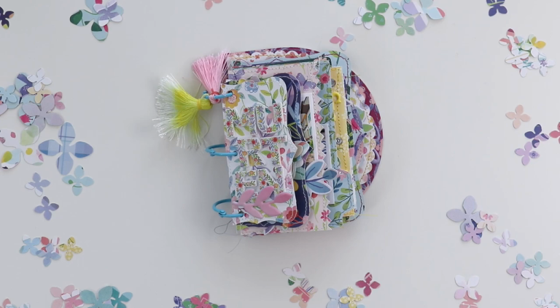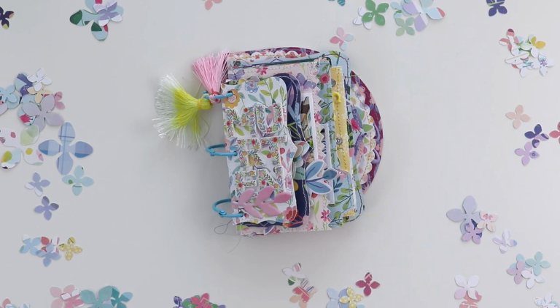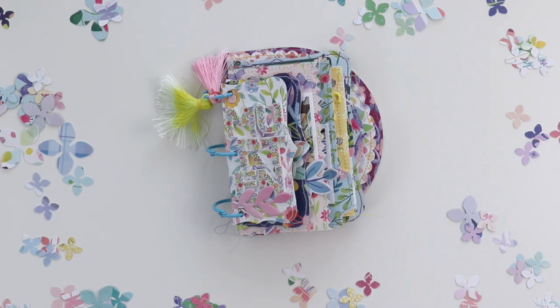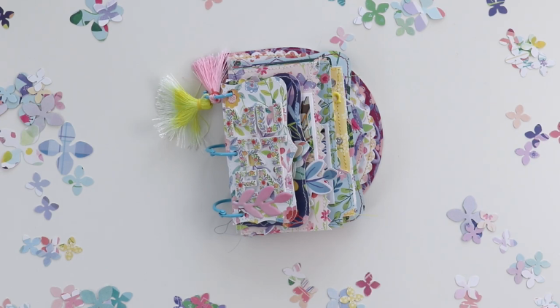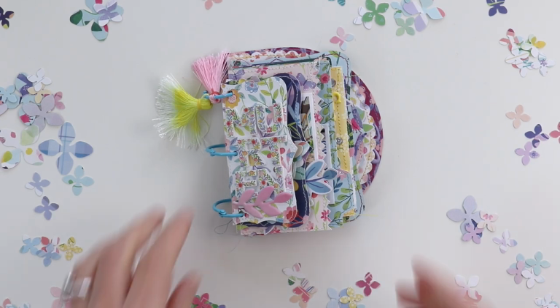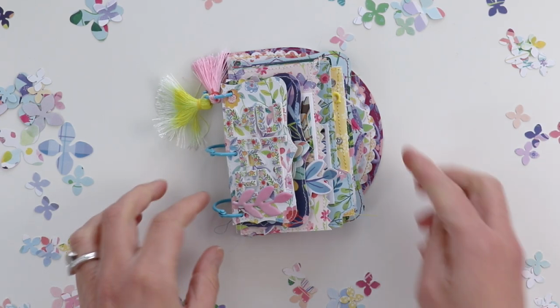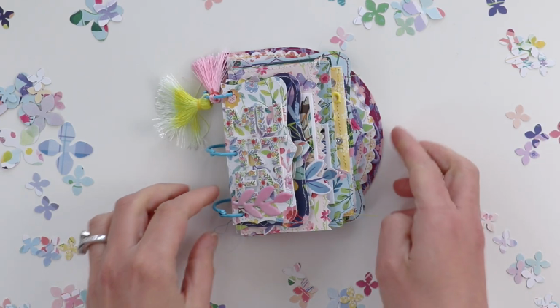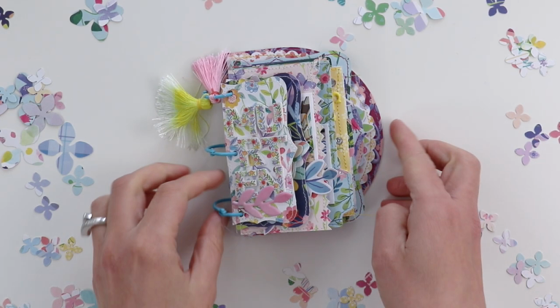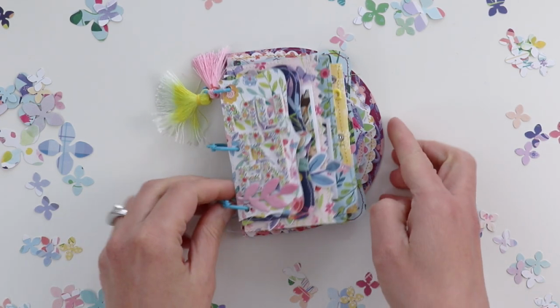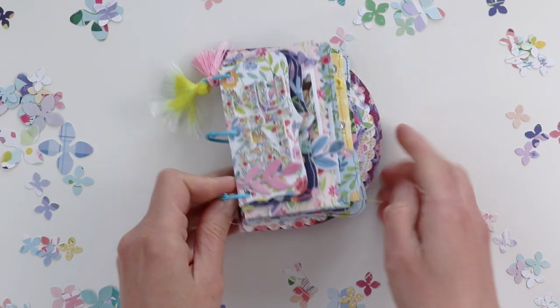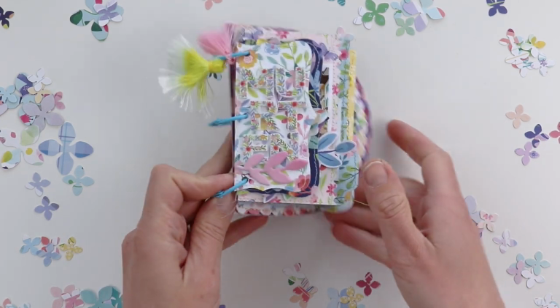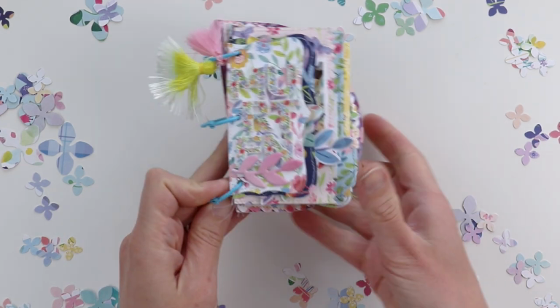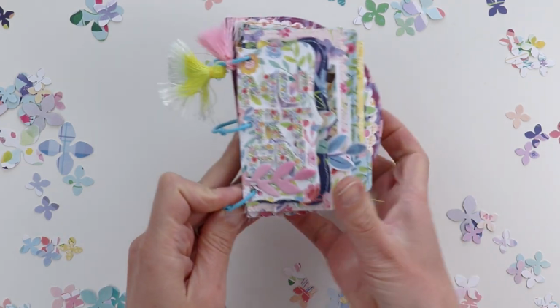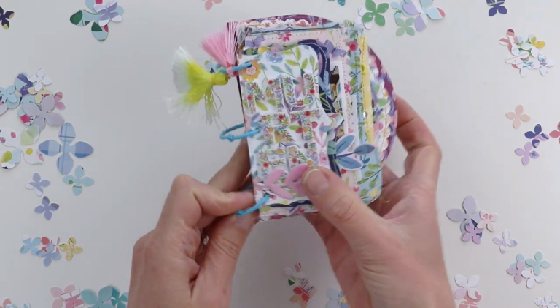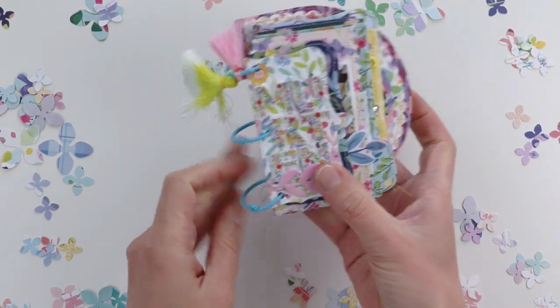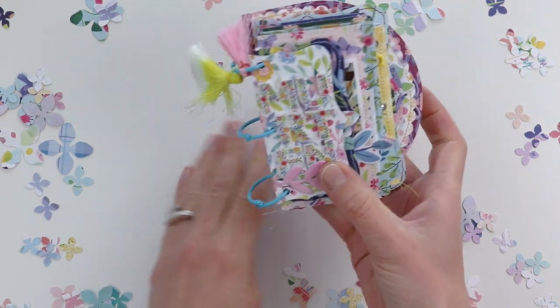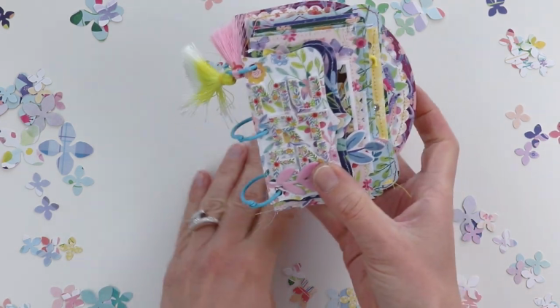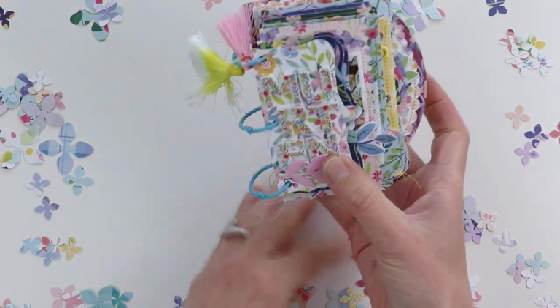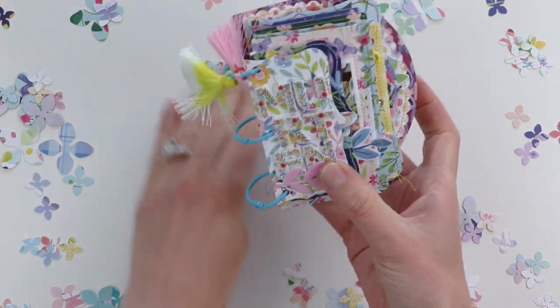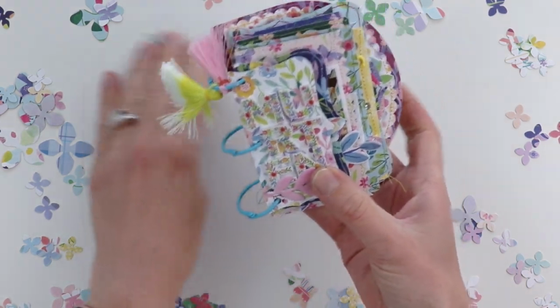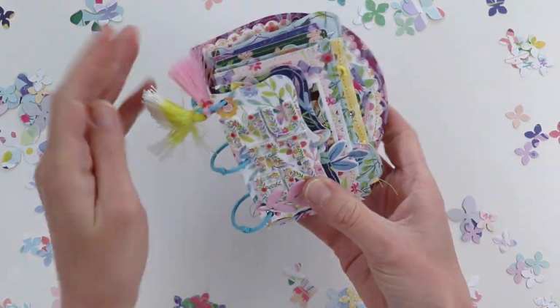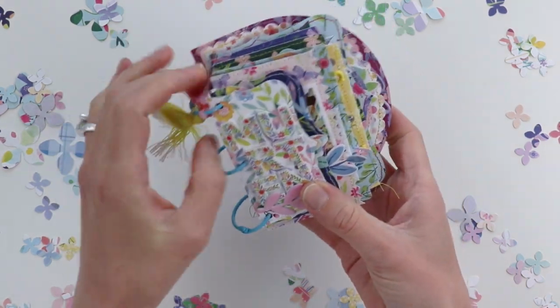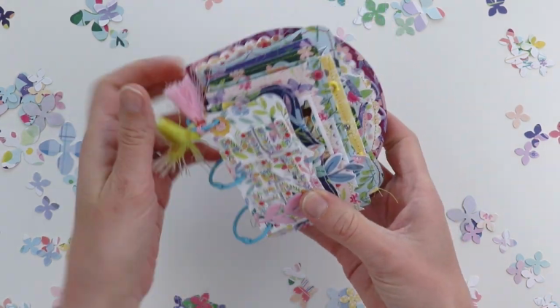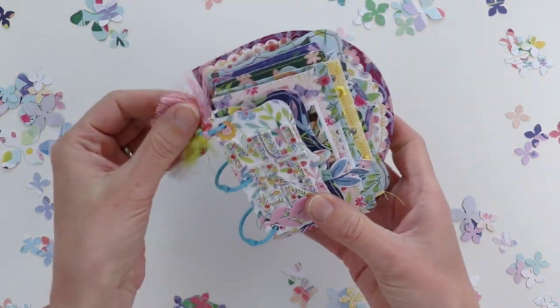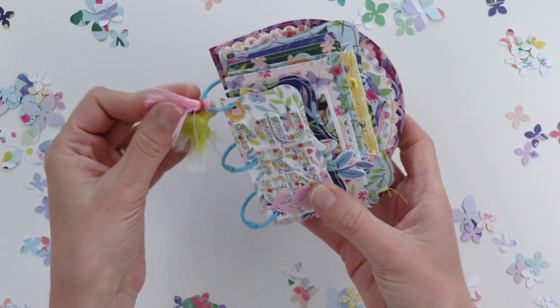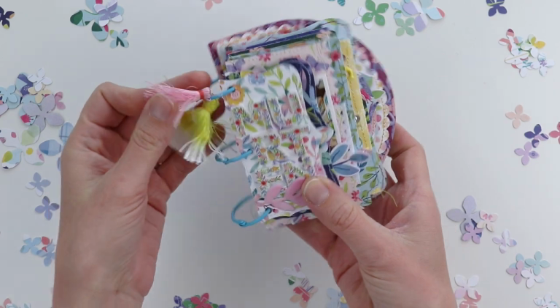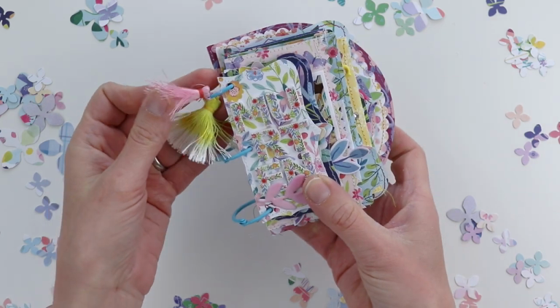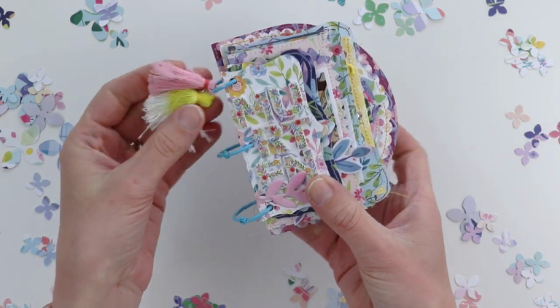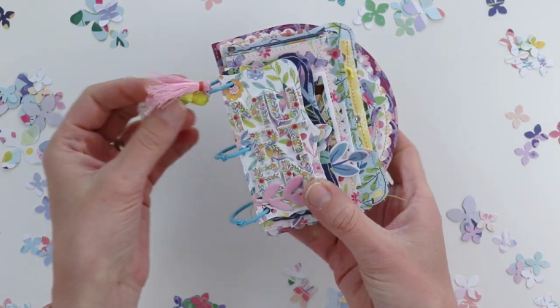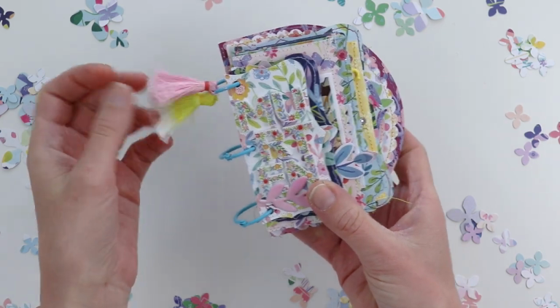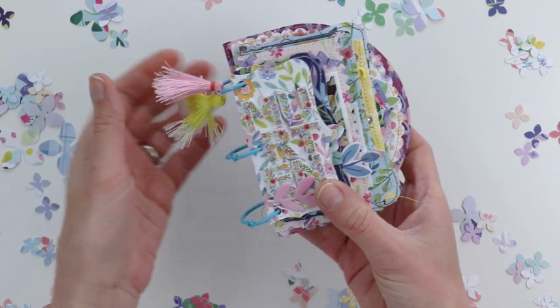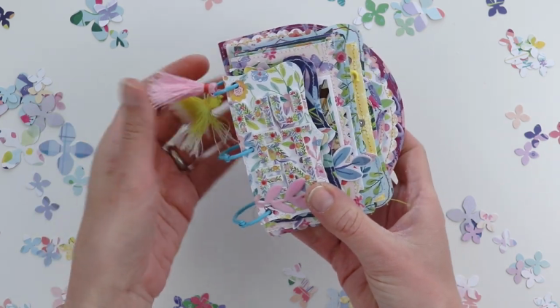Hey everybody, it's Paige Evans. I want to walk you through my newest mini album using my Bloom Street collection with Pink Paisley.